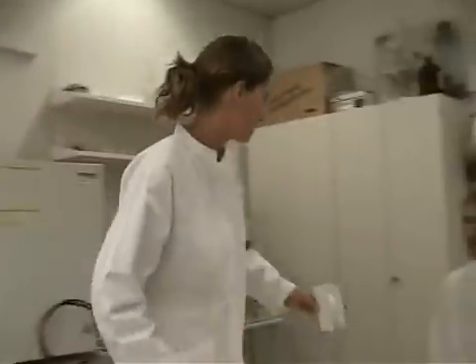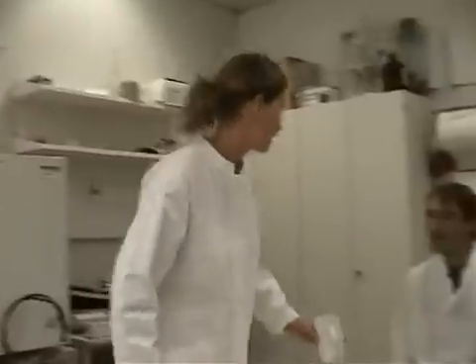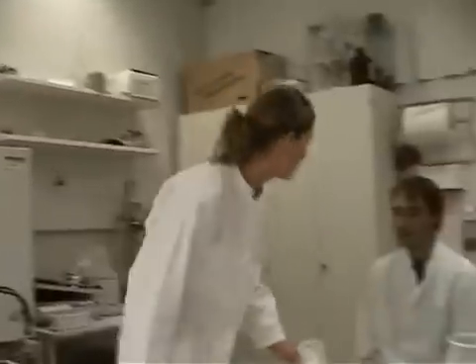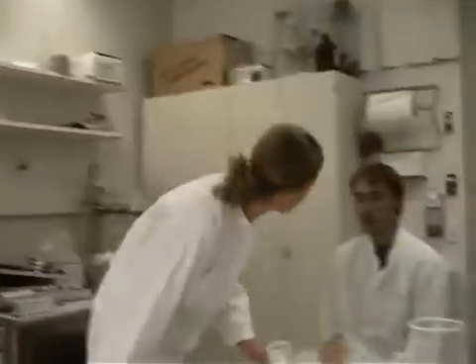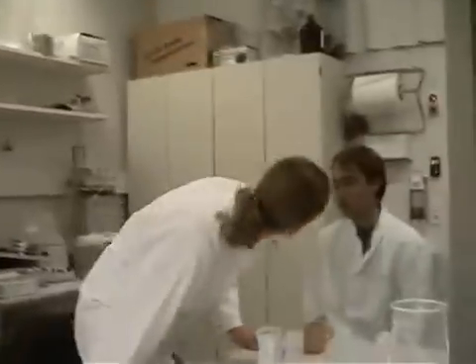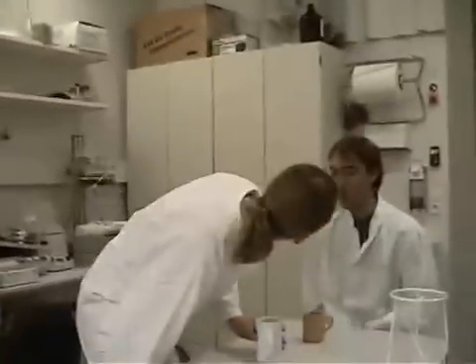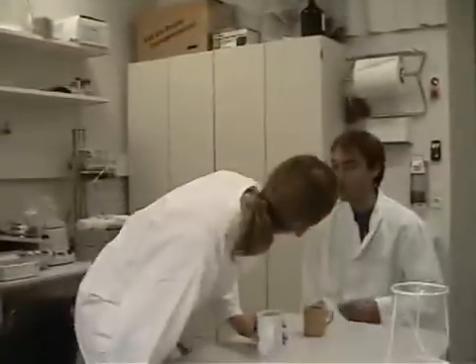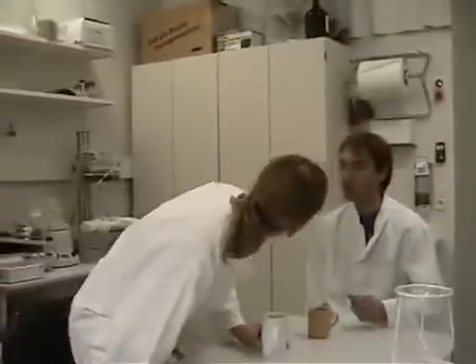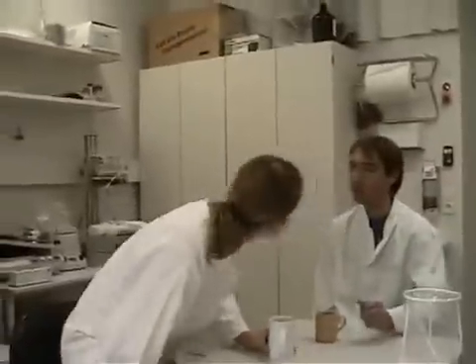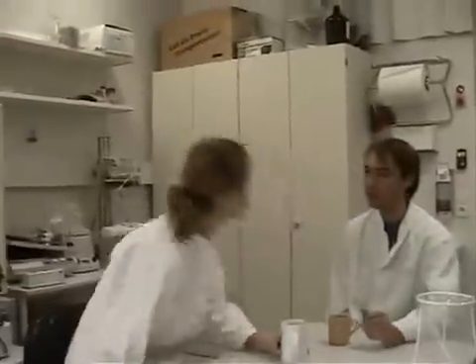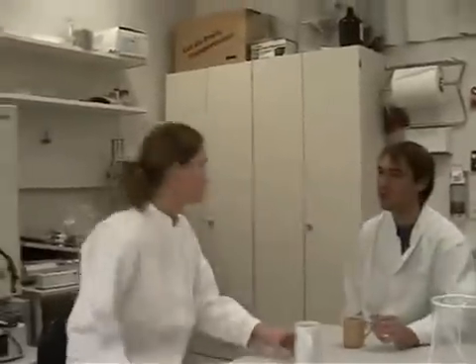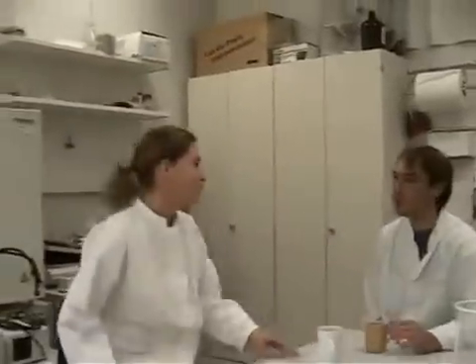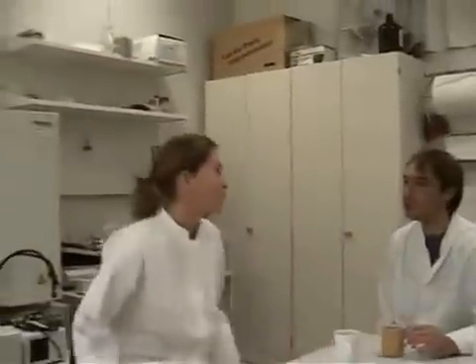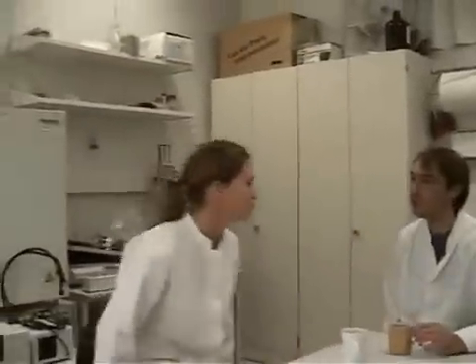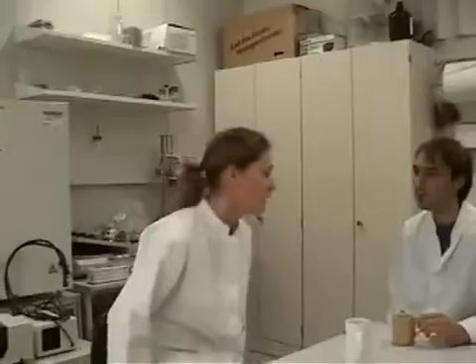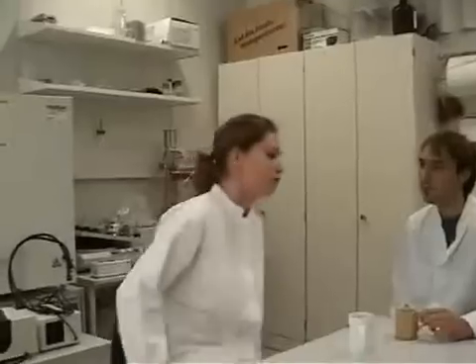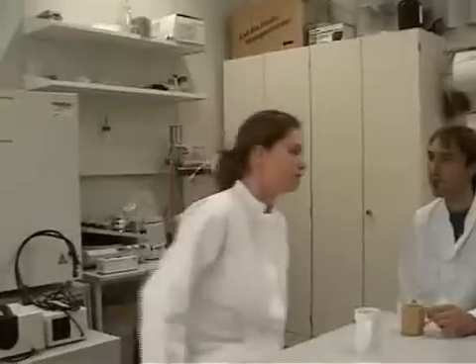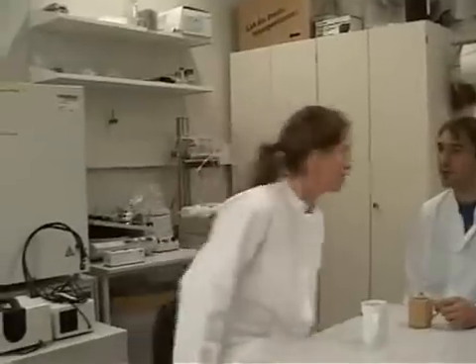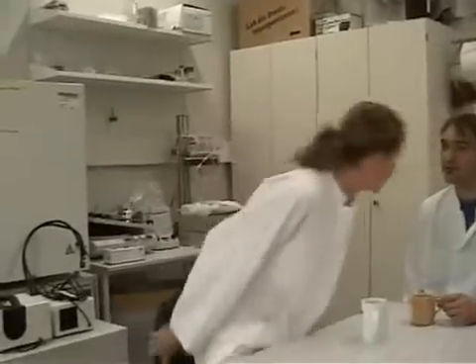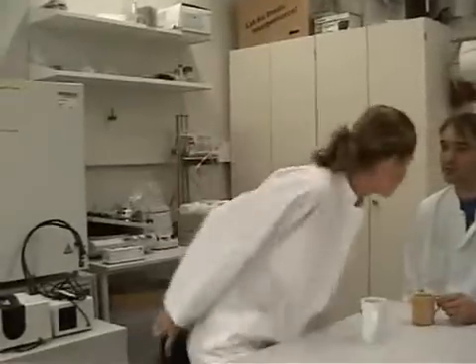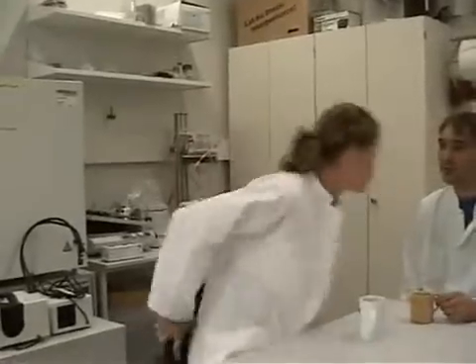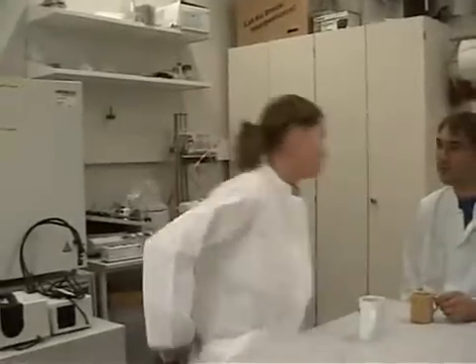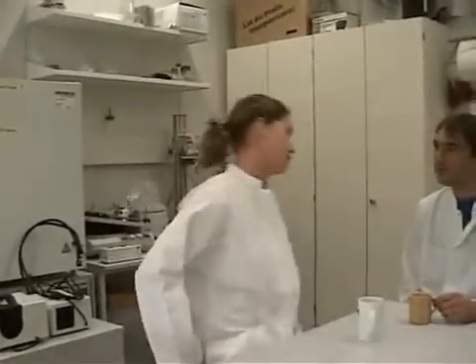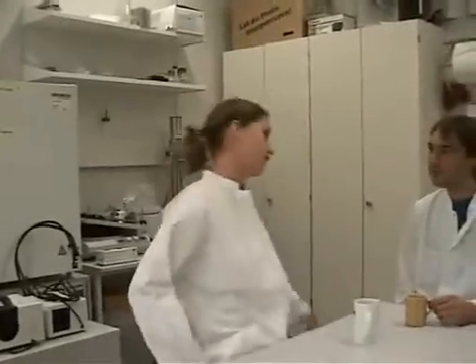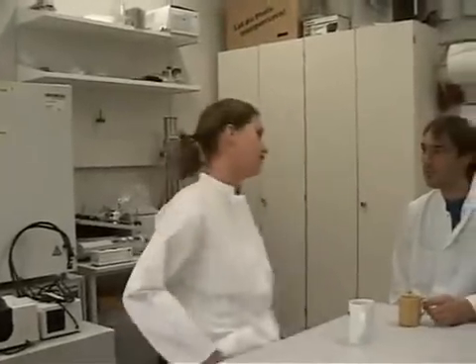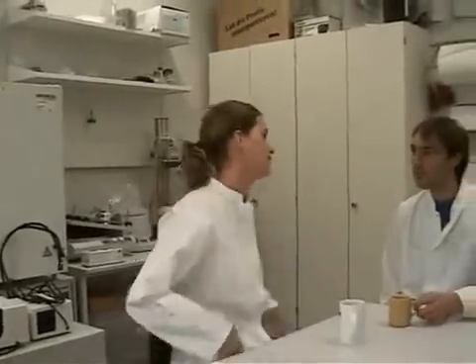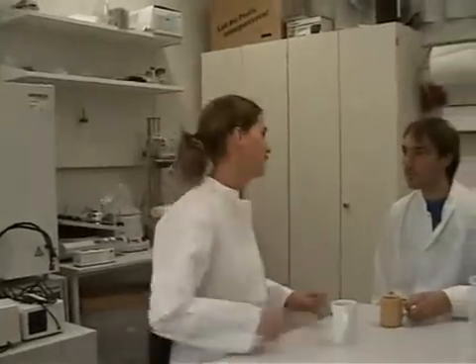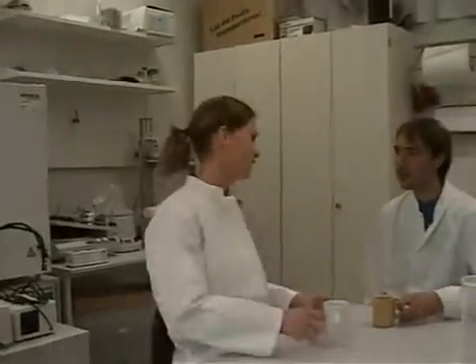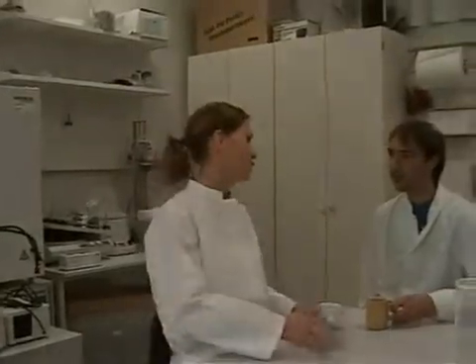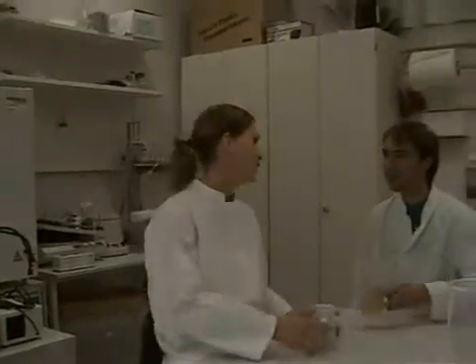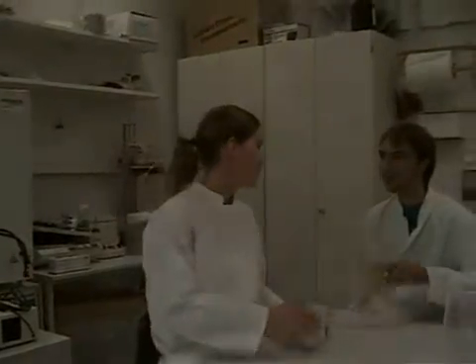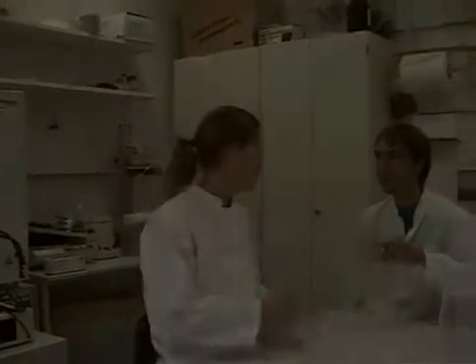Instead of sitting in front of the machine, your staff can focus on the data analysis, or have a break.